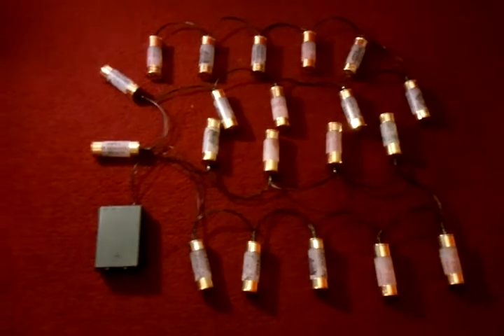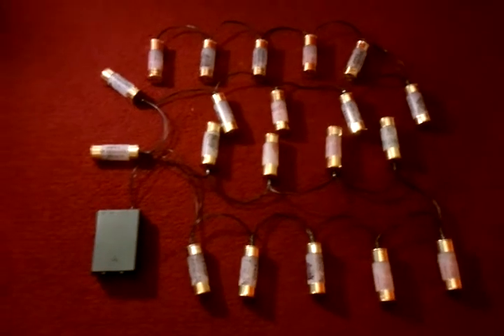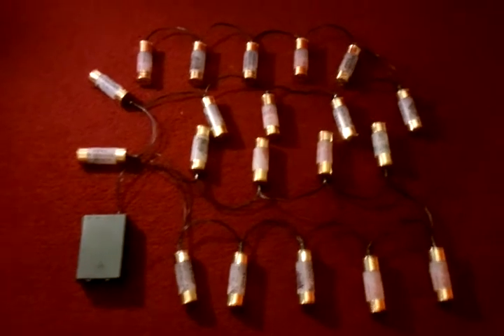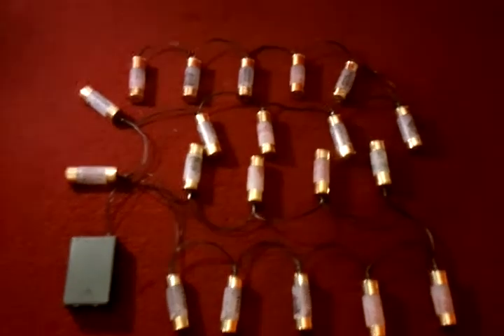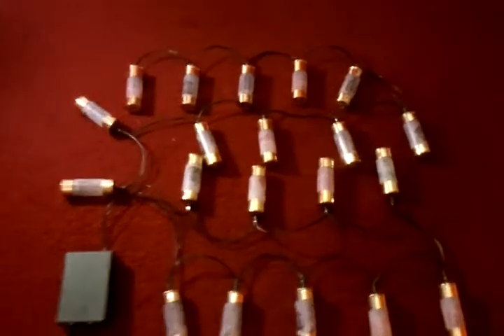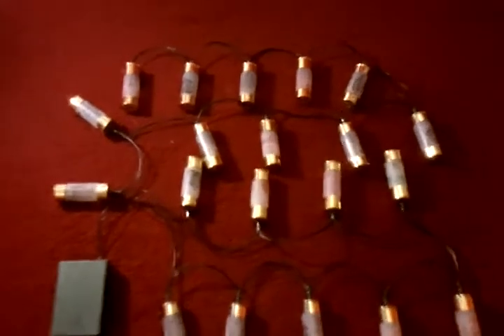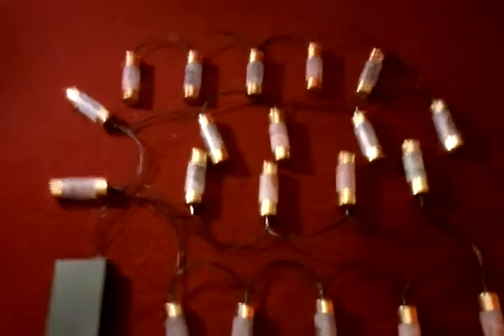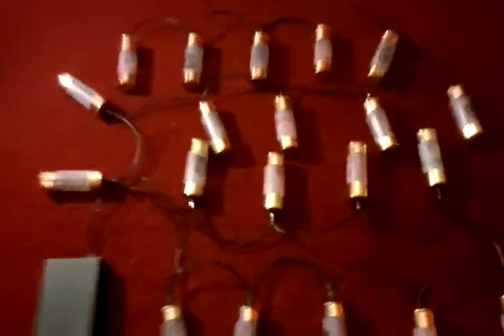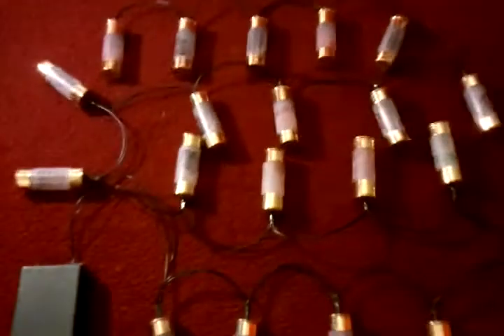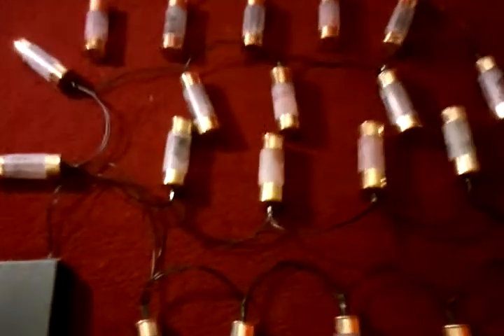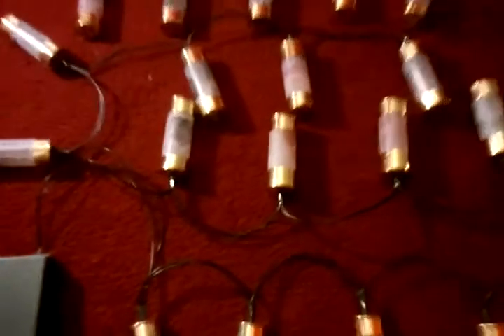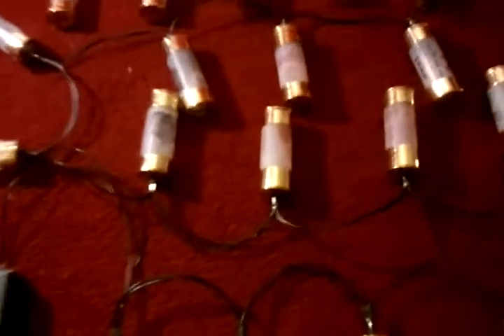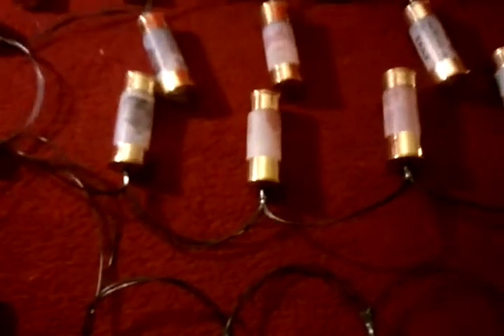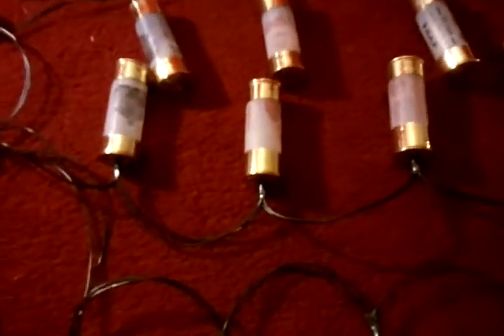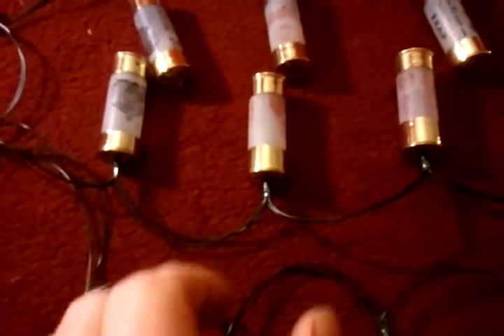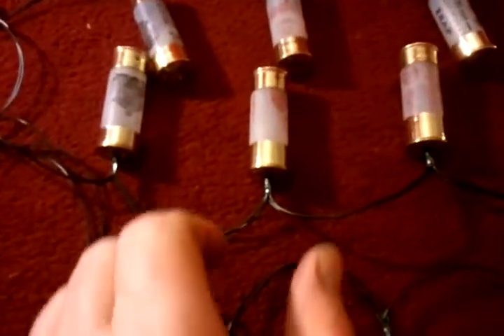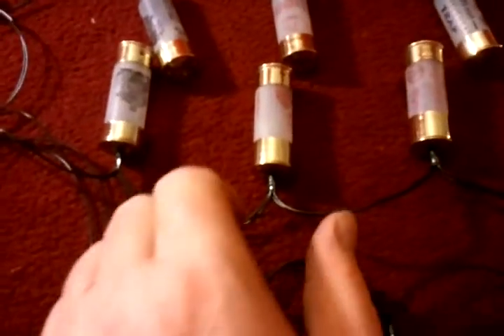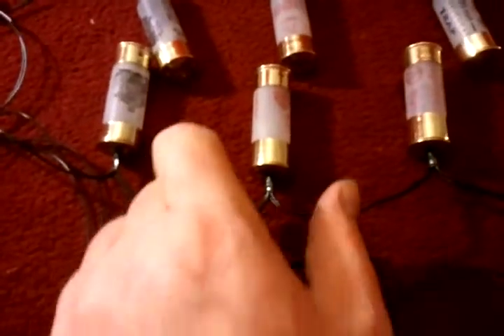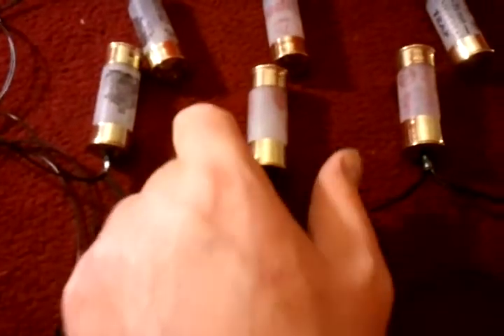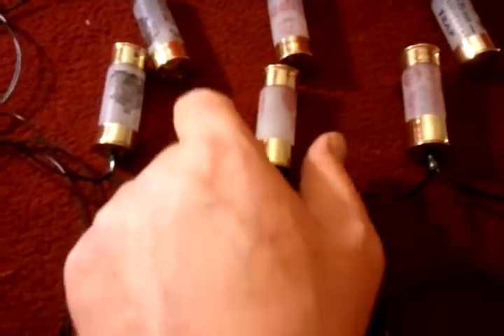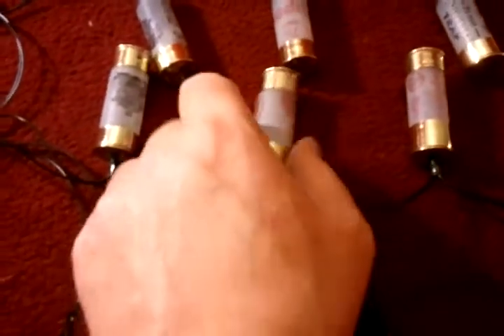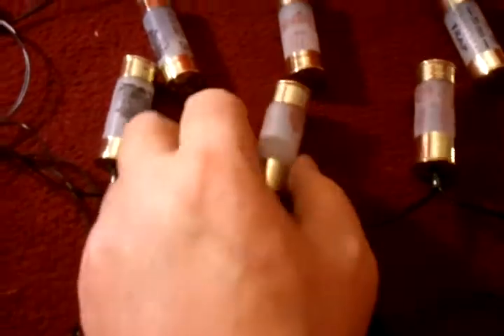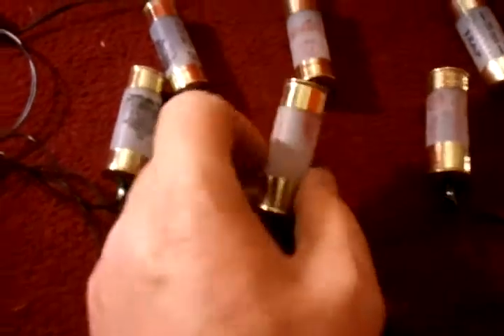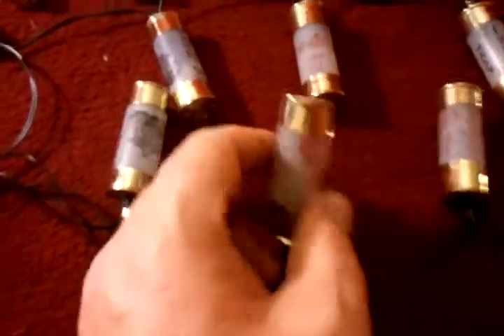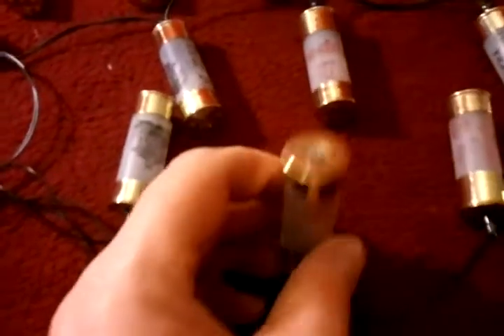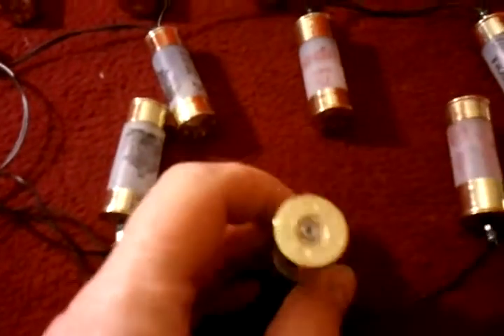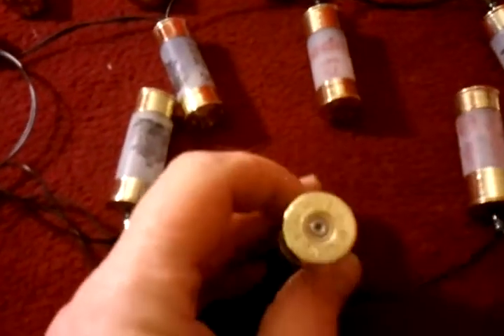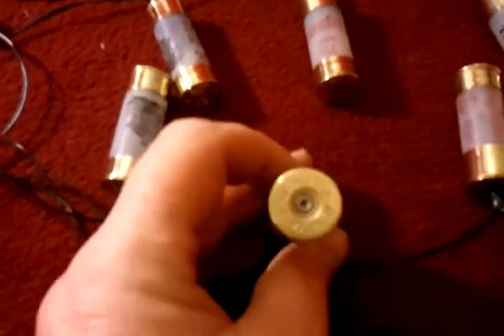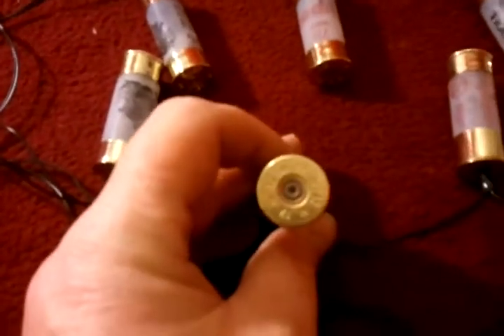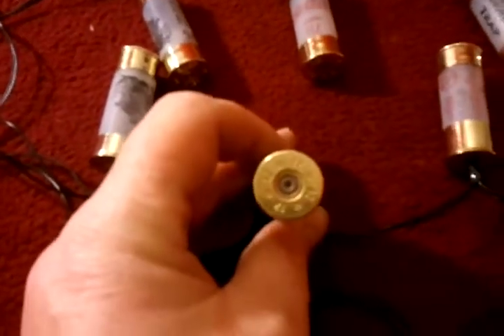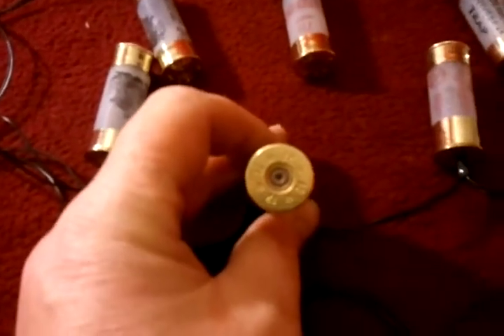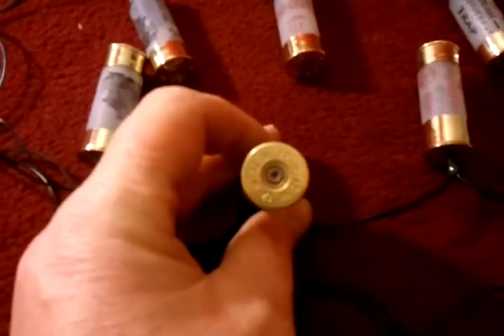Now what we have here are standard 12 gauge cartridges.